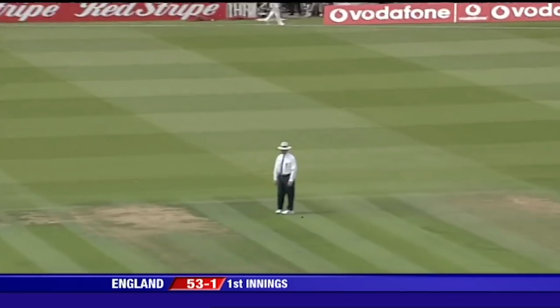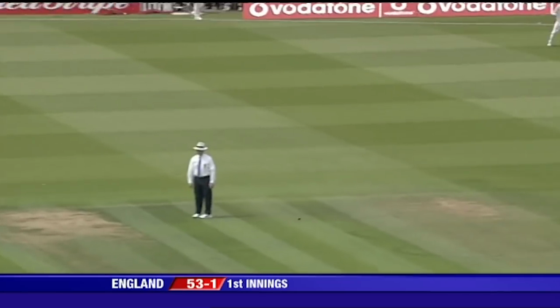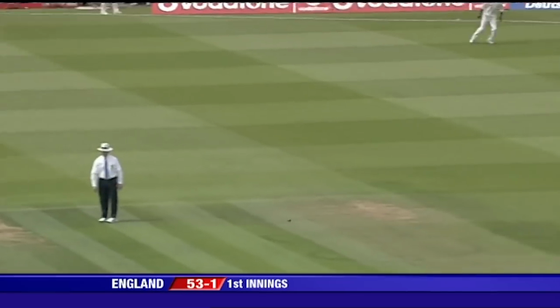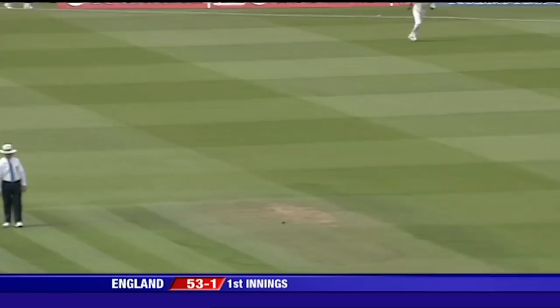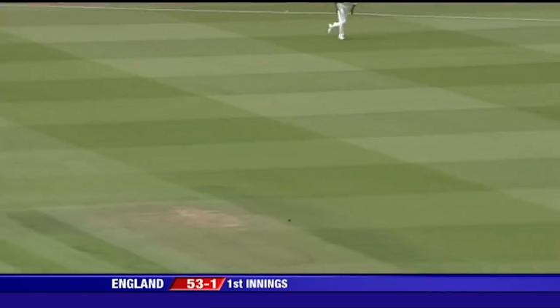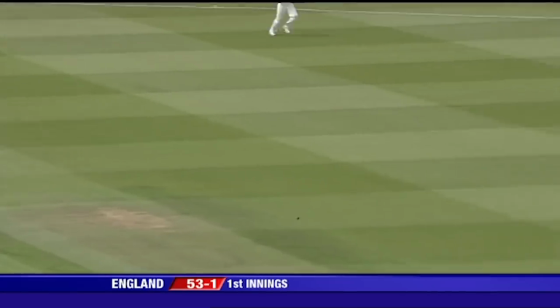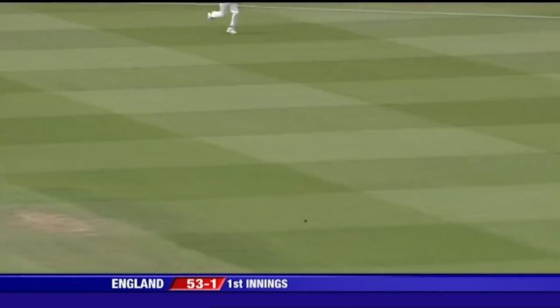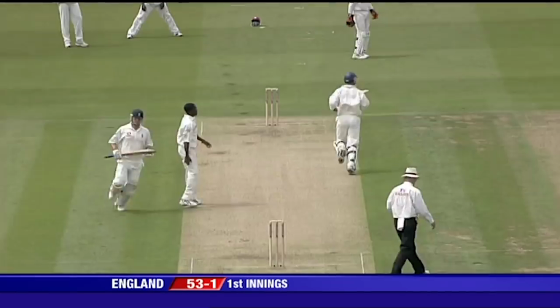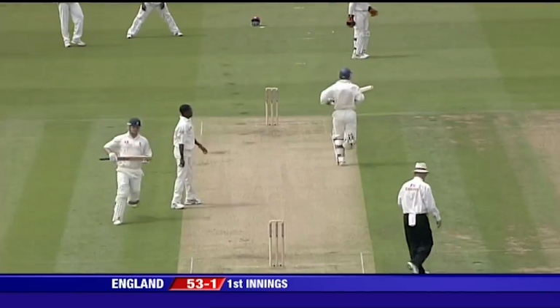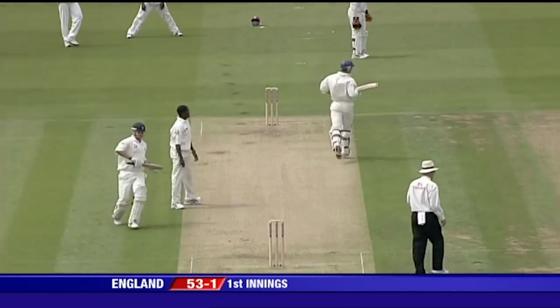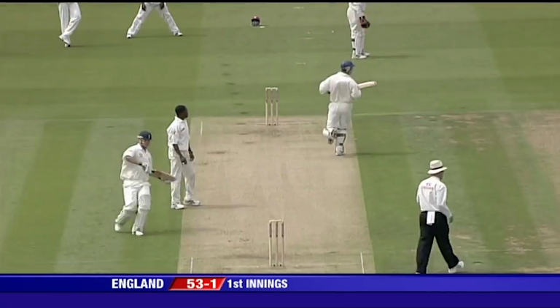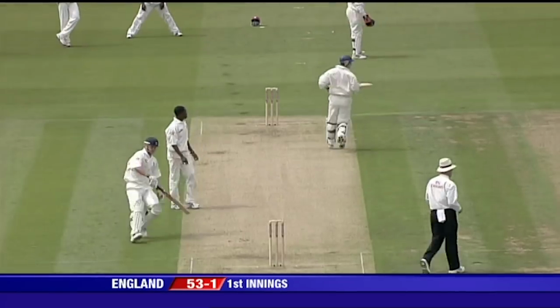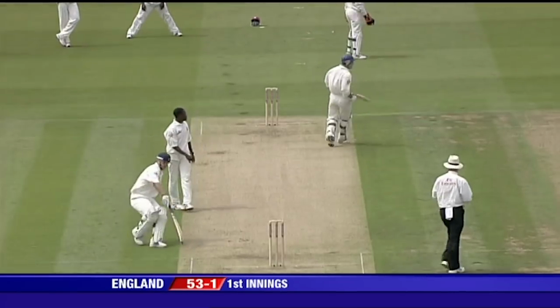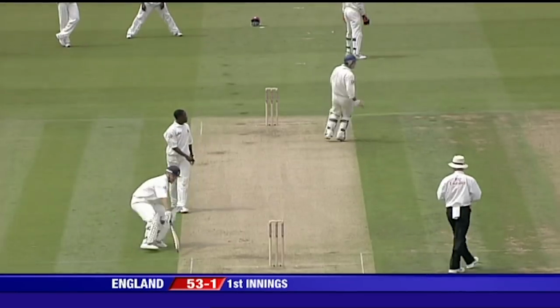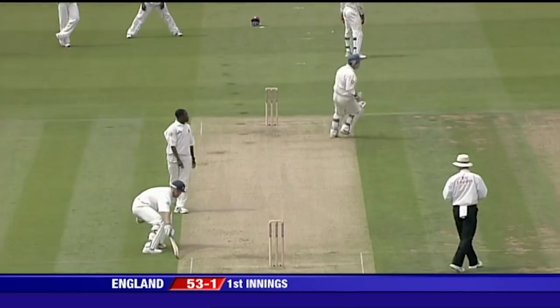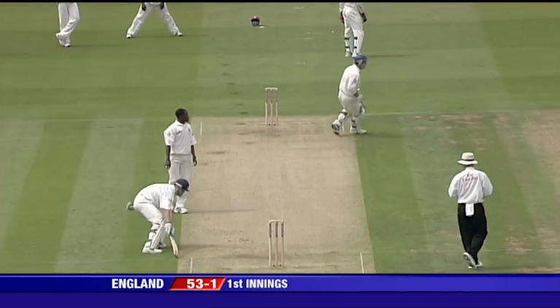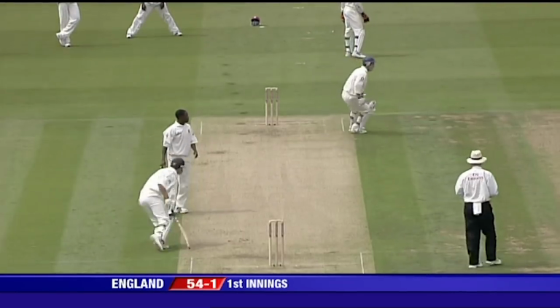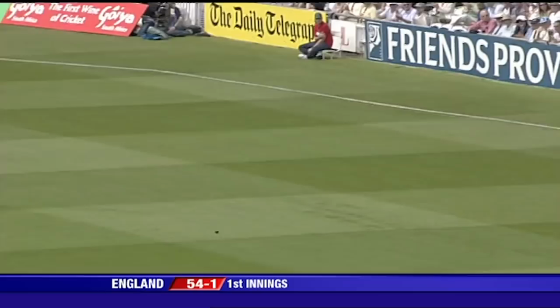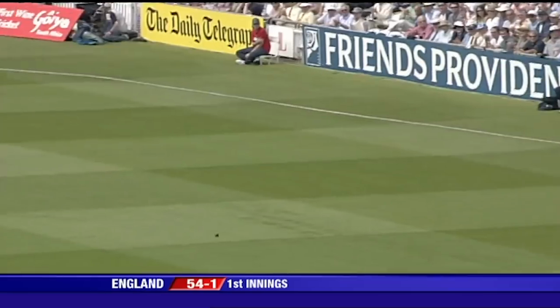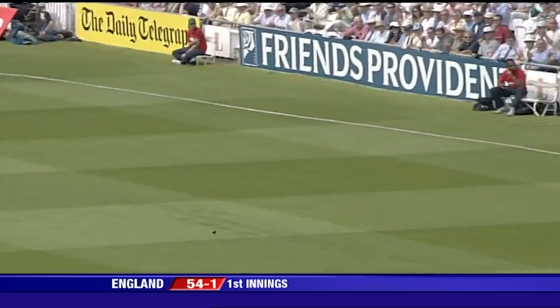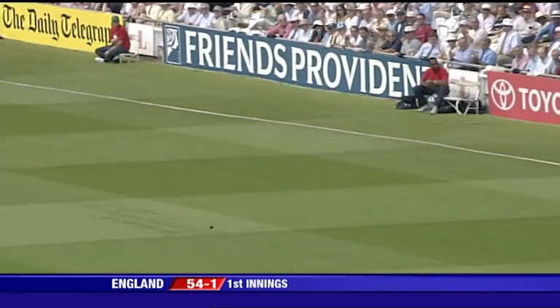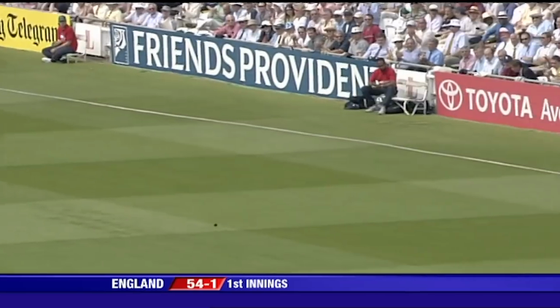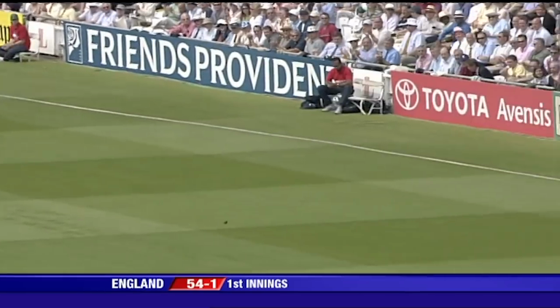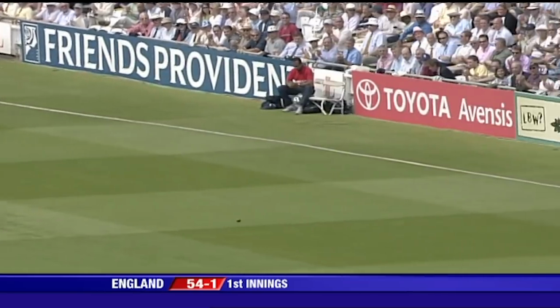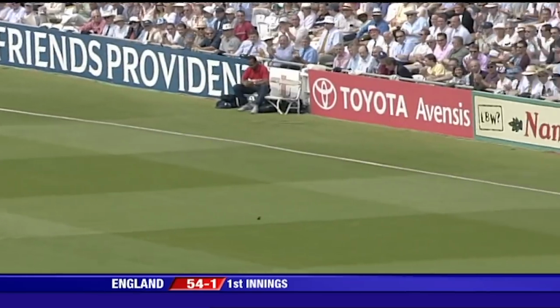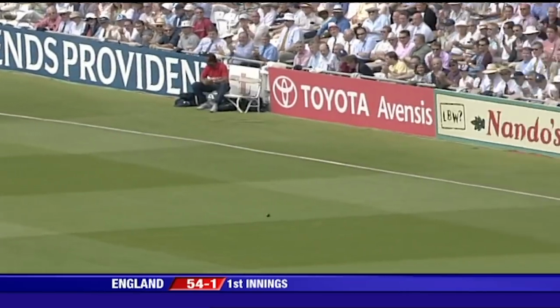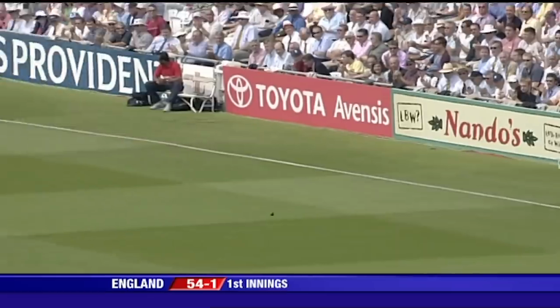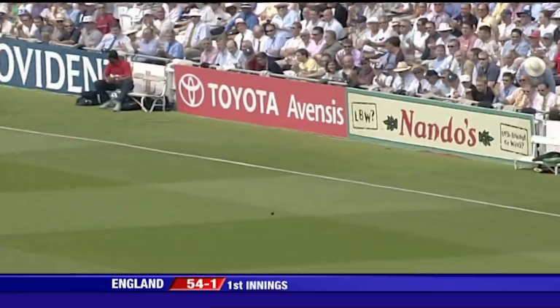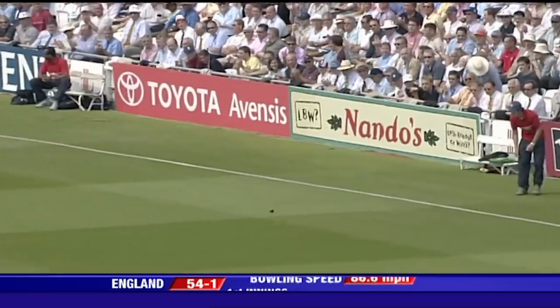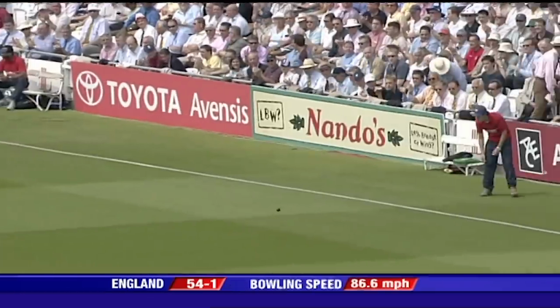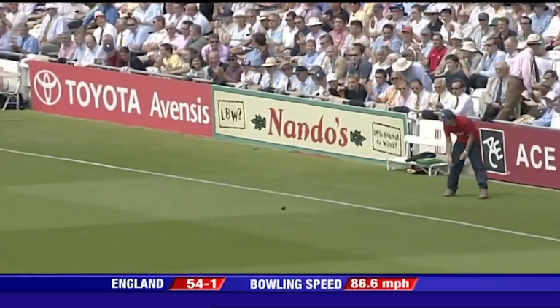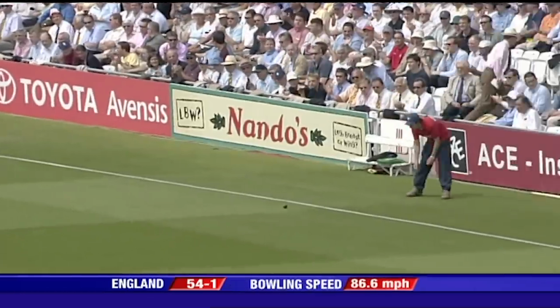A little bit too full, a little bit too close to leg stump. It's a good area, that, for Robert Key.